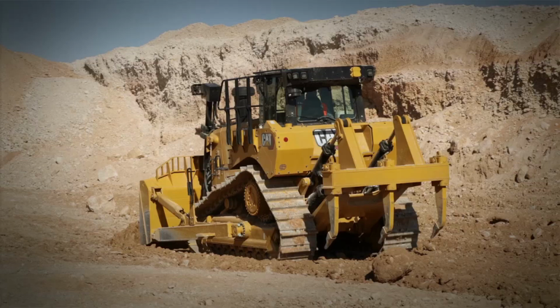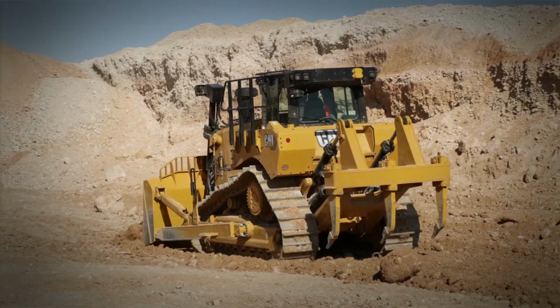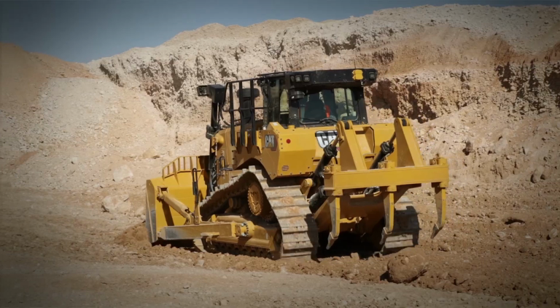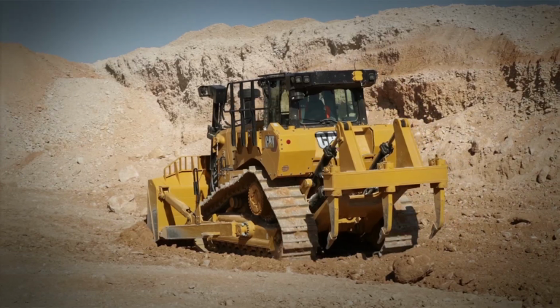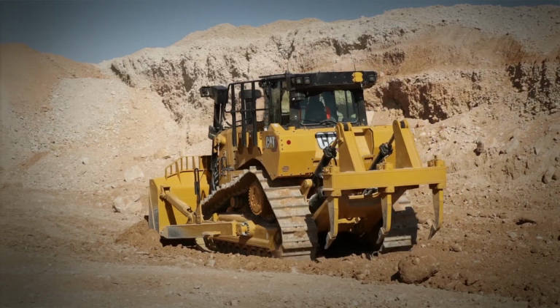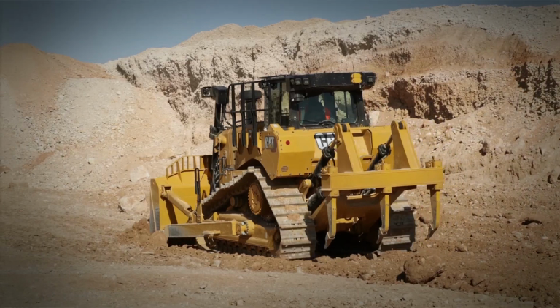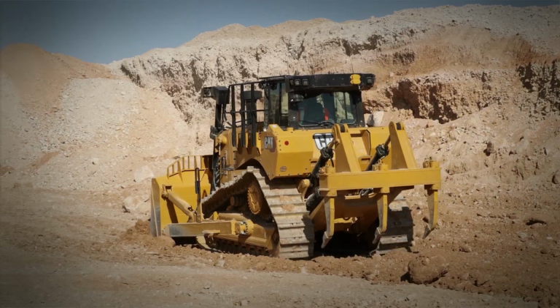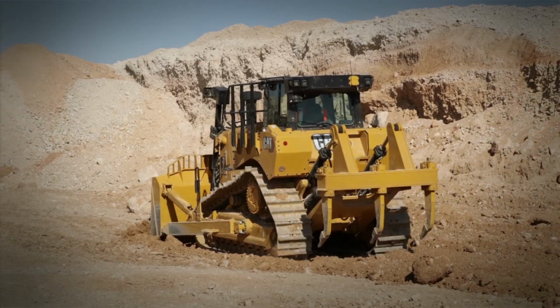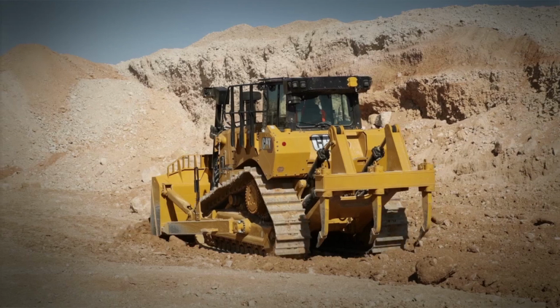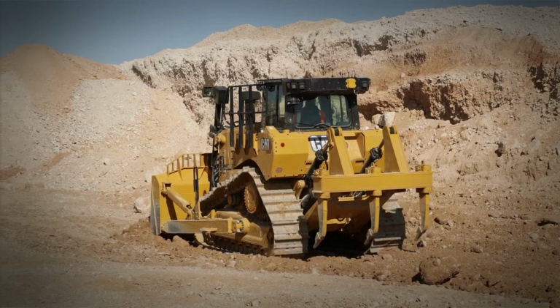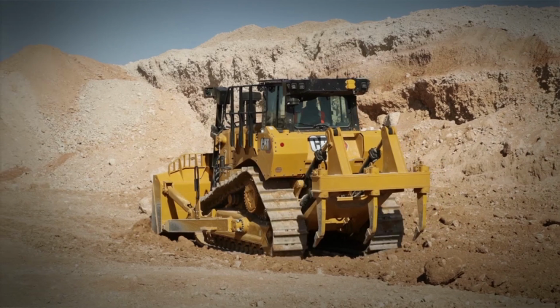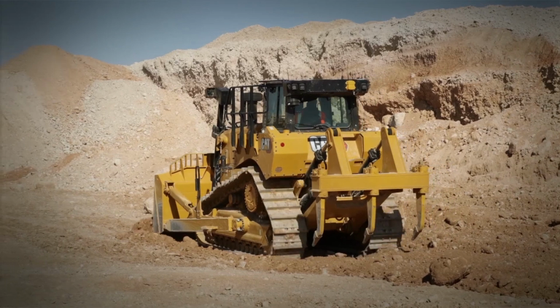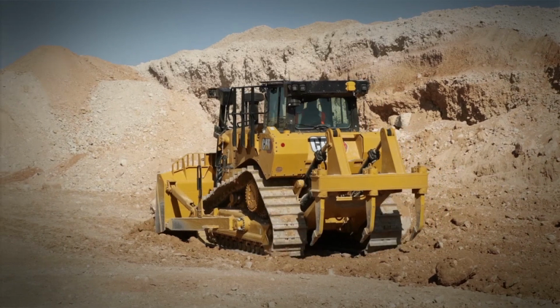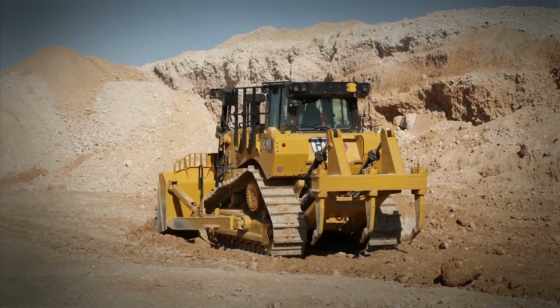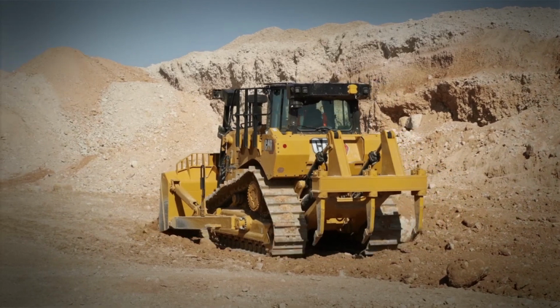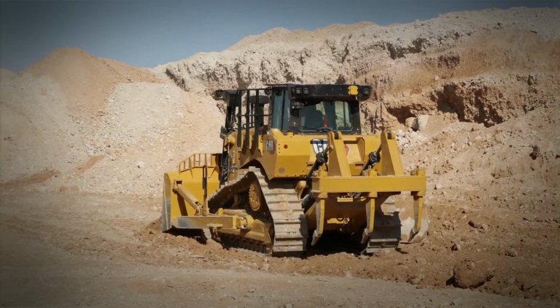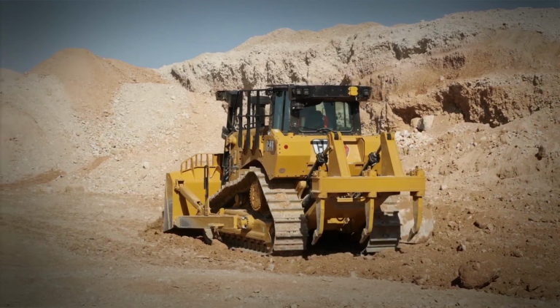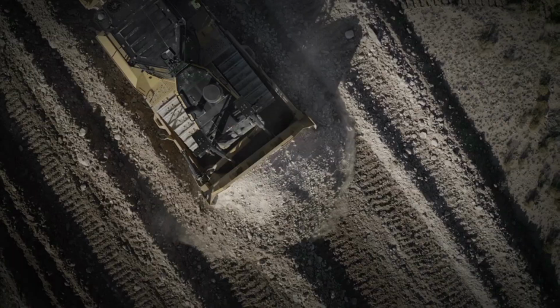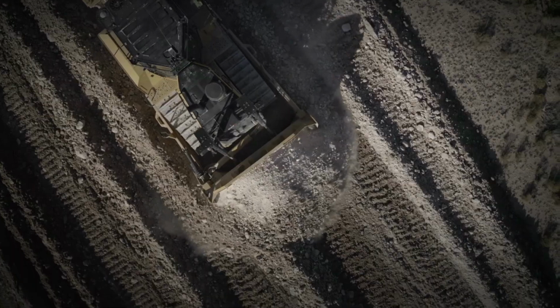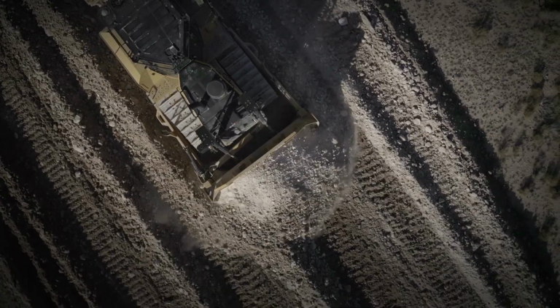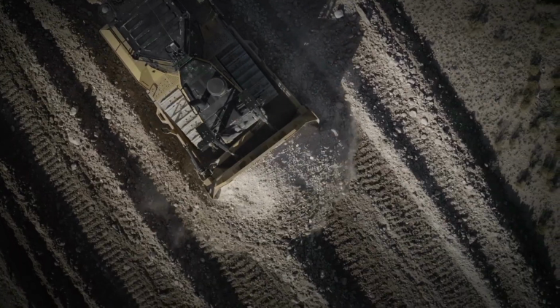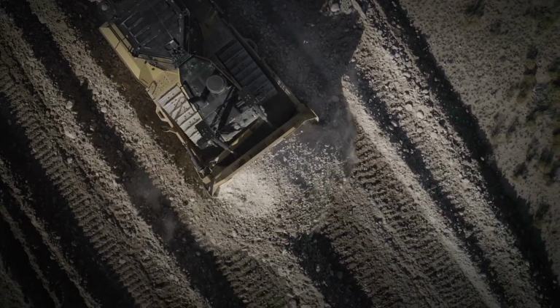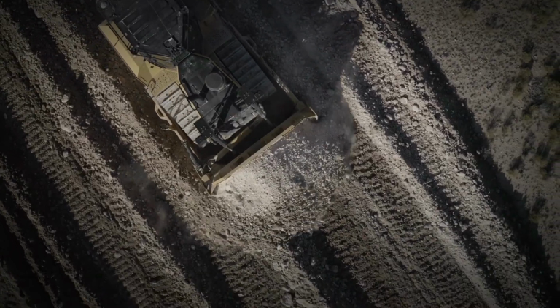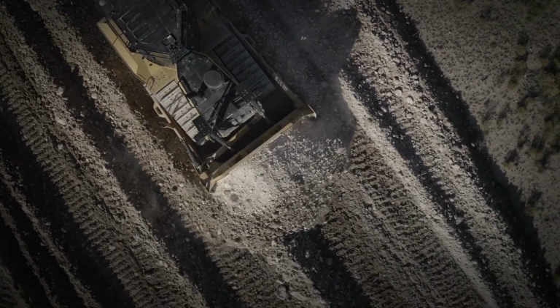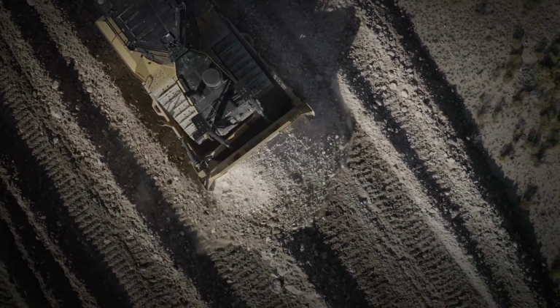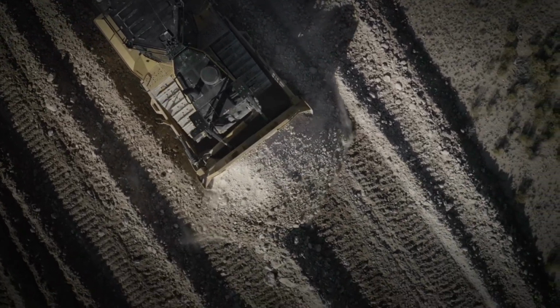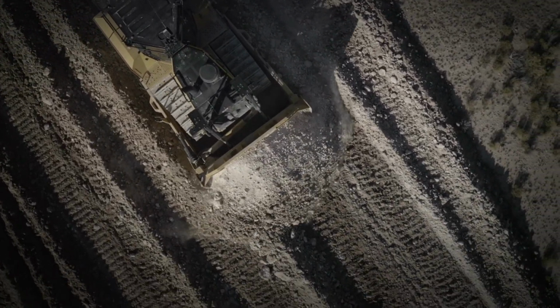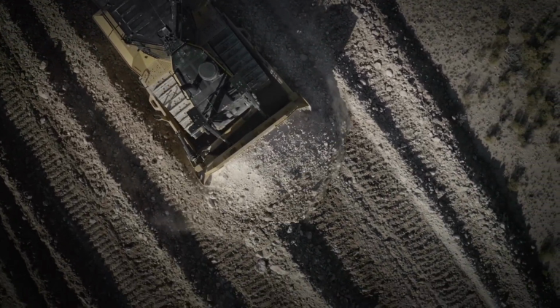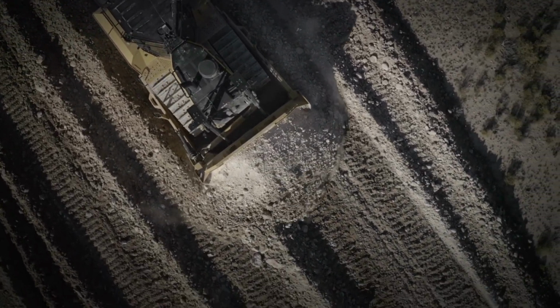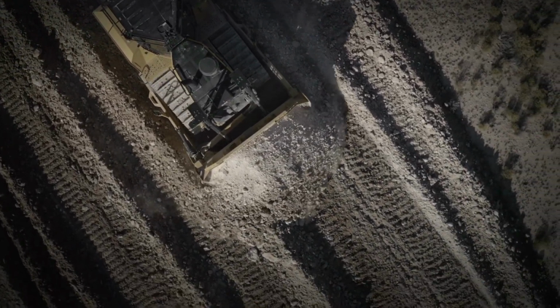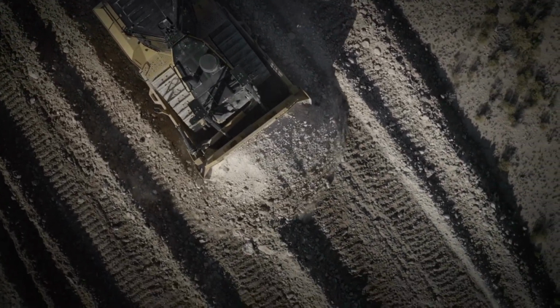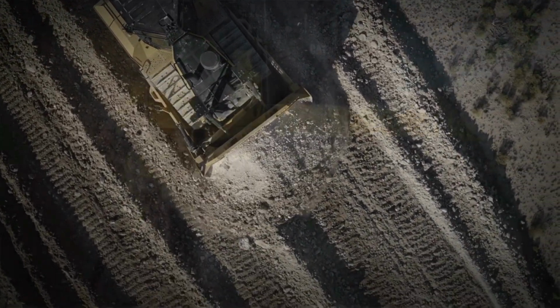The D7 will be remote control ready out of the factory and can accept a Cat Command remote control kit to complete the setup.